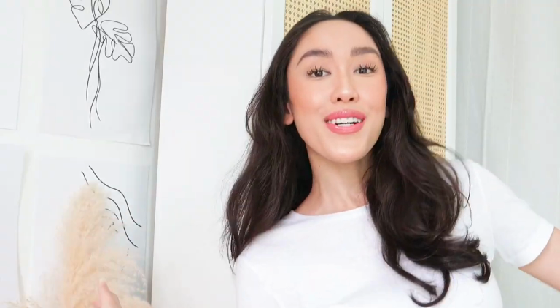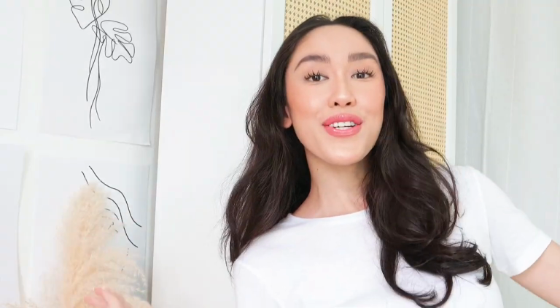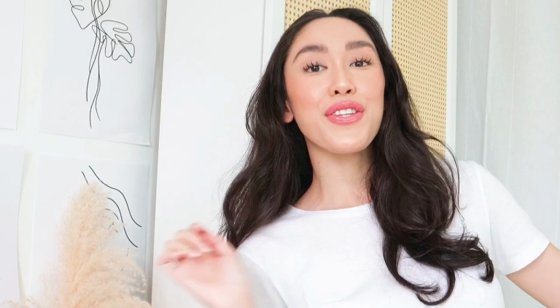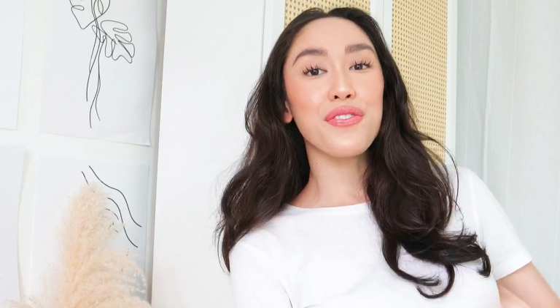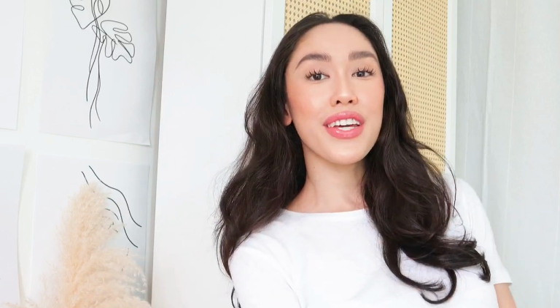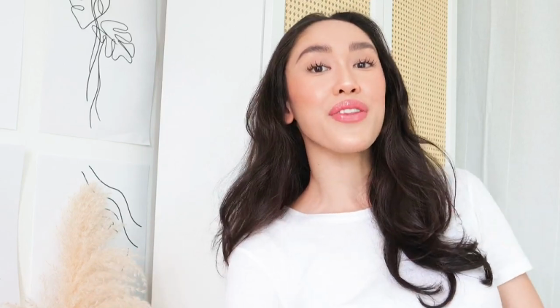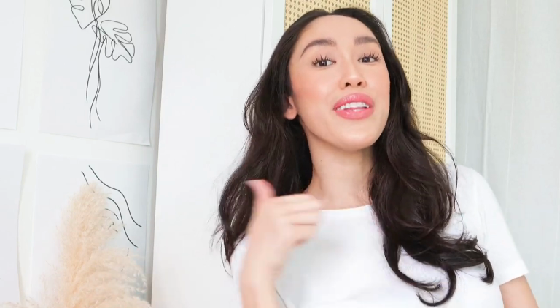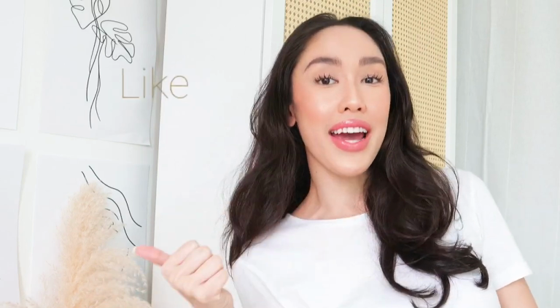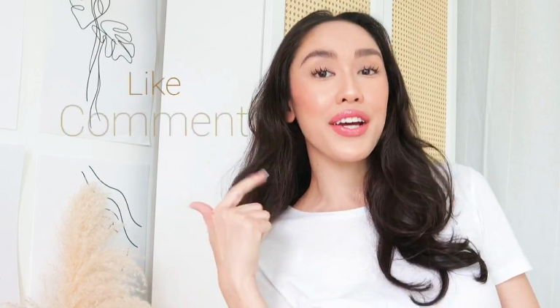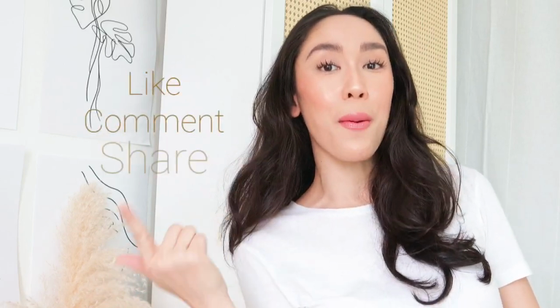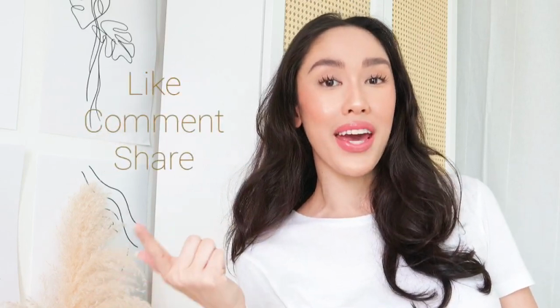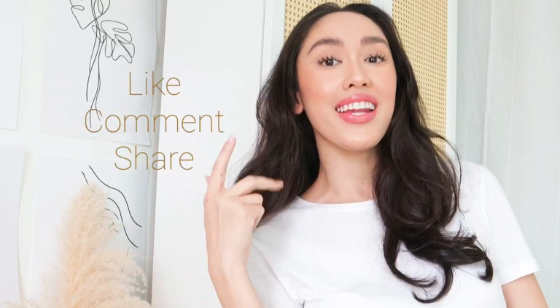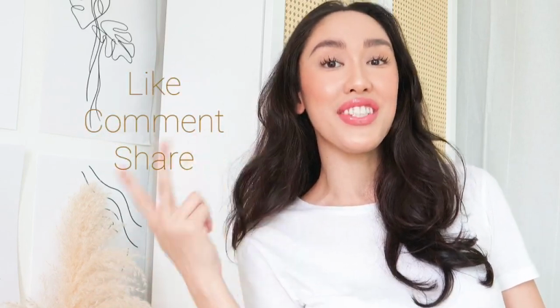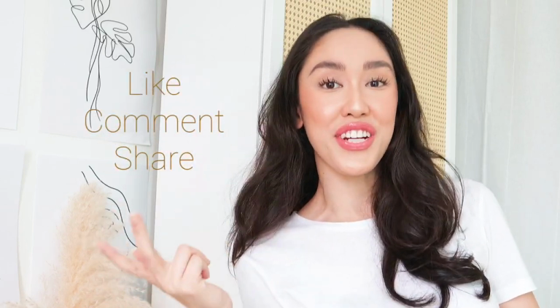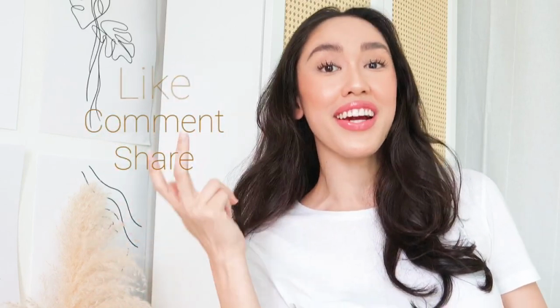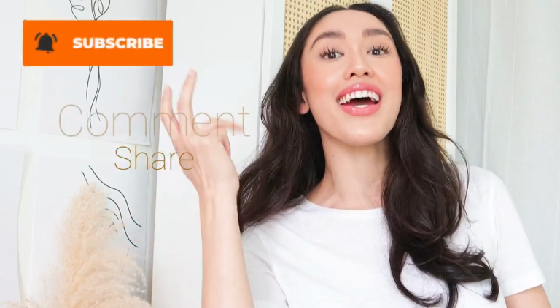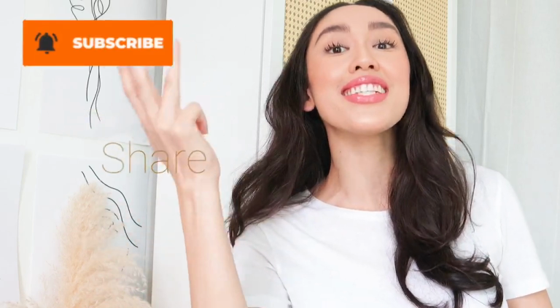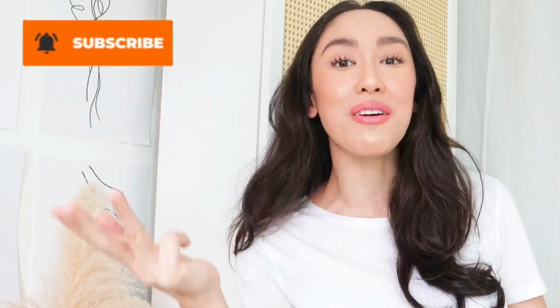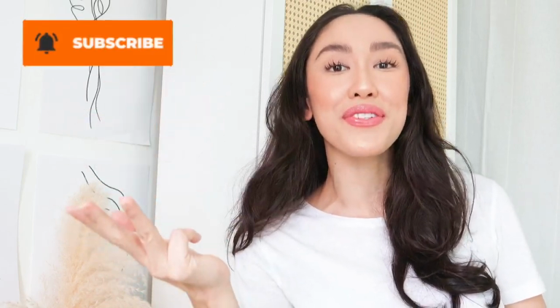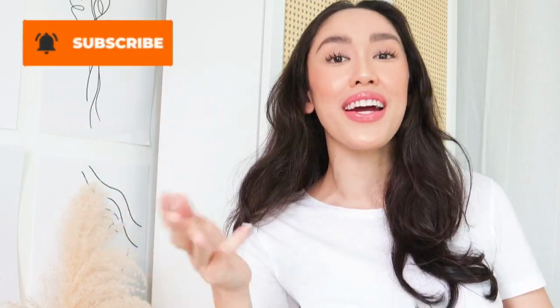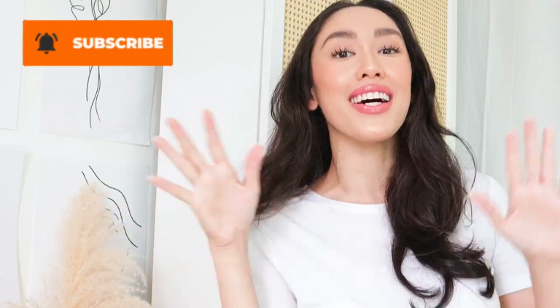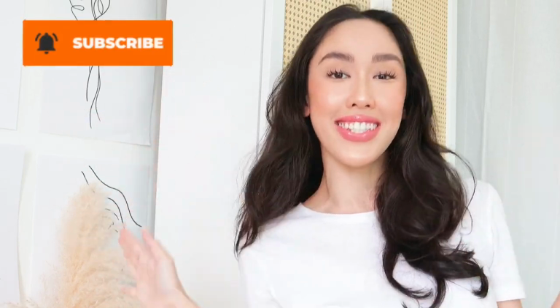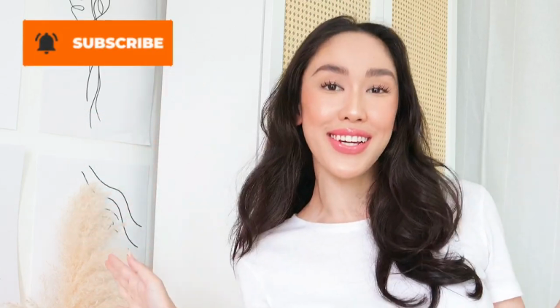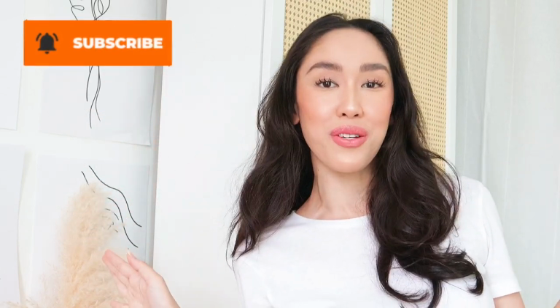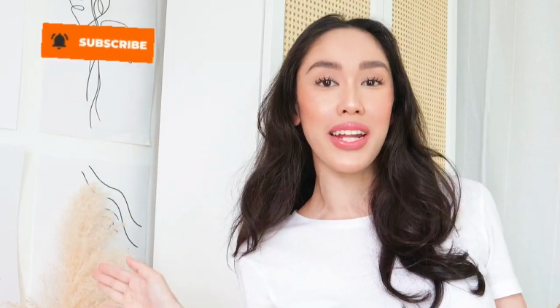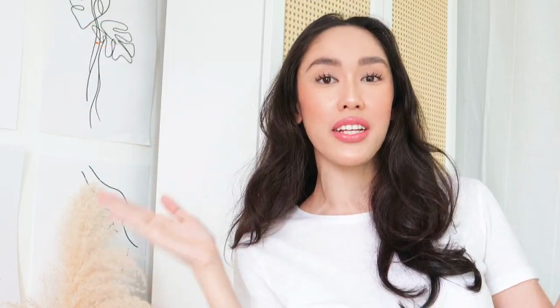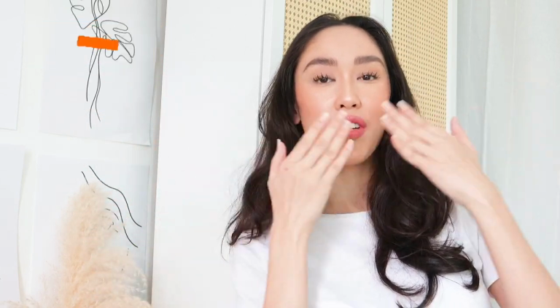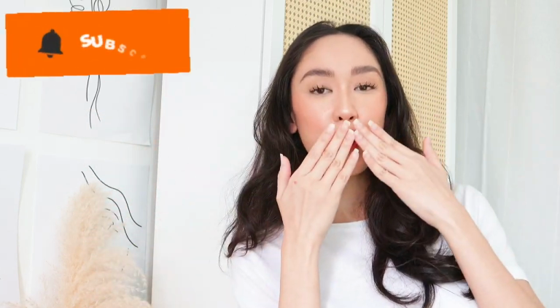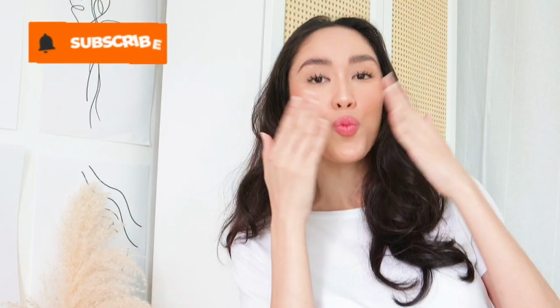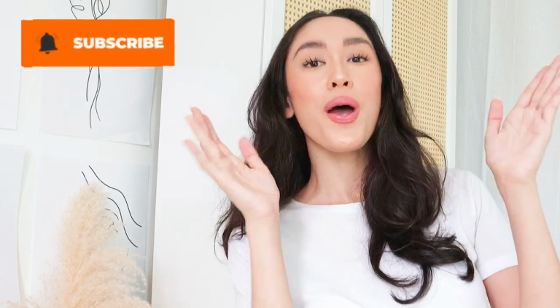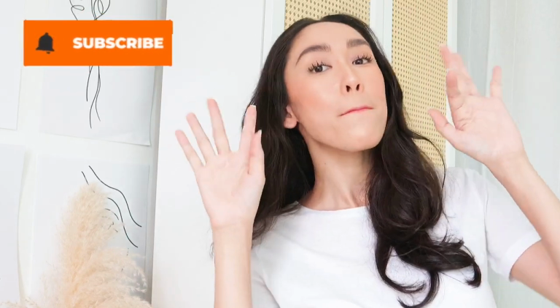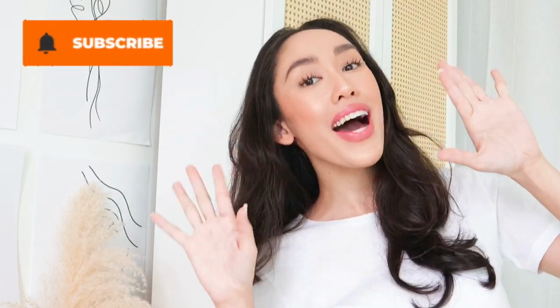Also, don't forget to like, comment, share, and subscribe. I'll see you guys on my next video. Bye!